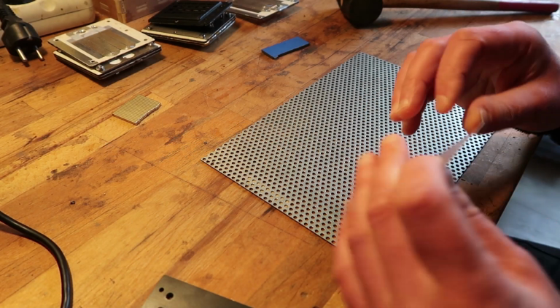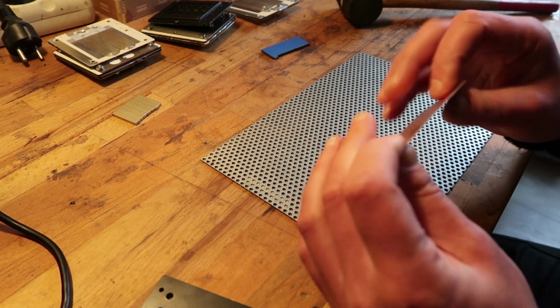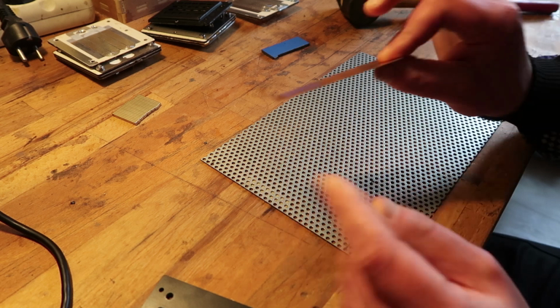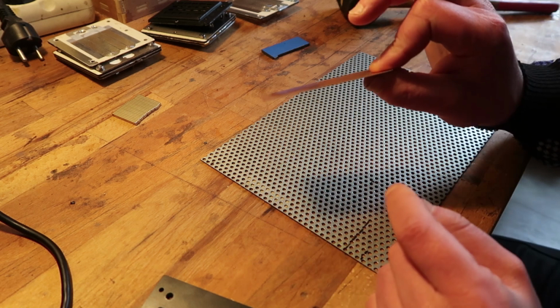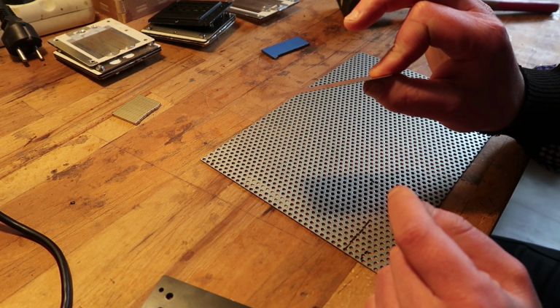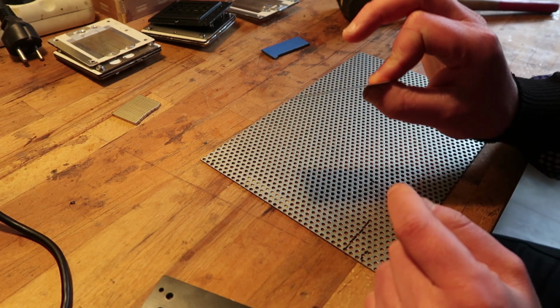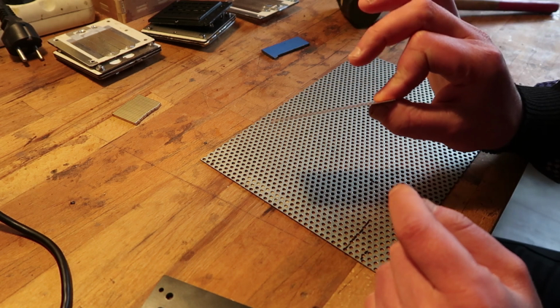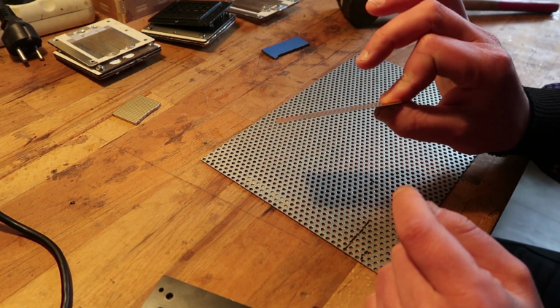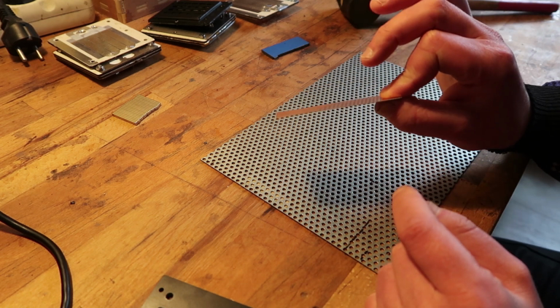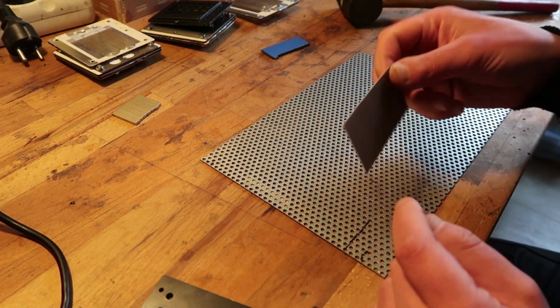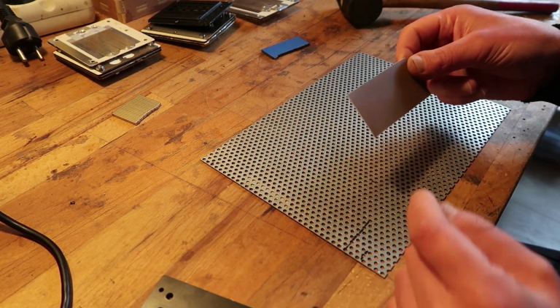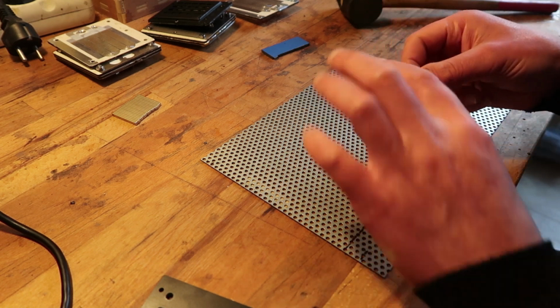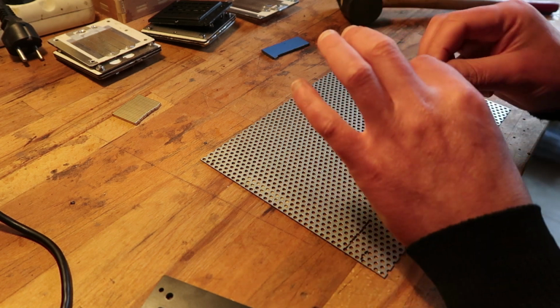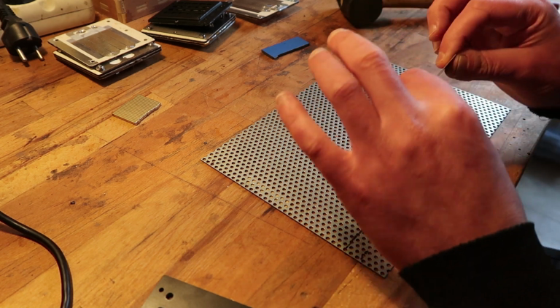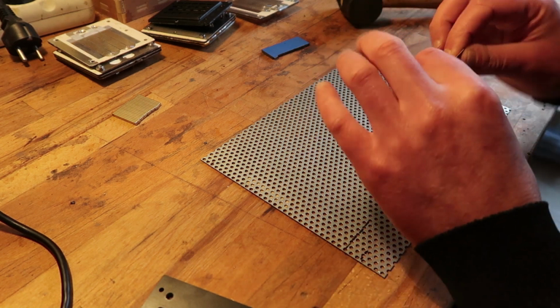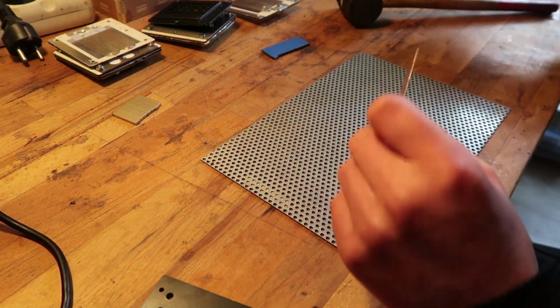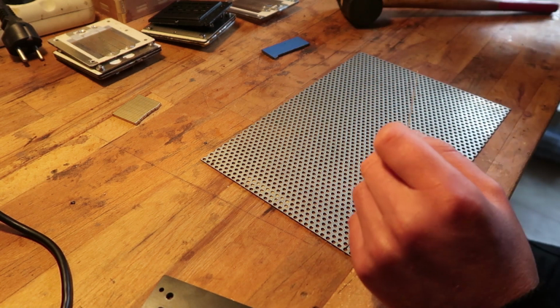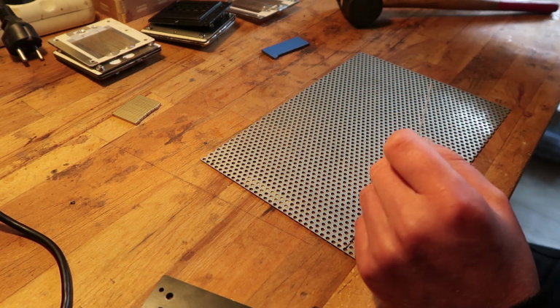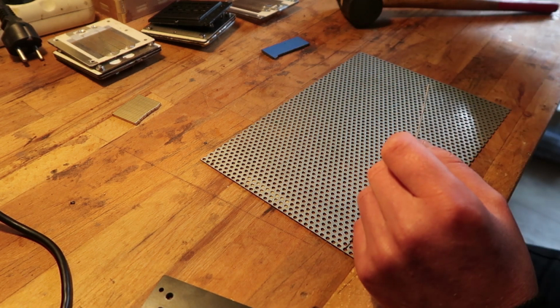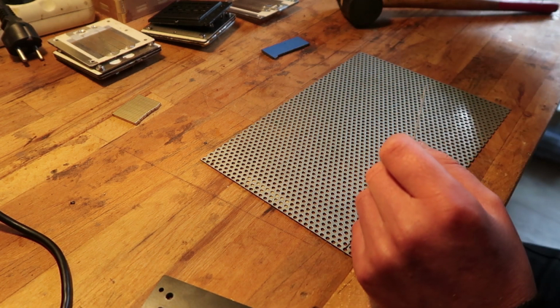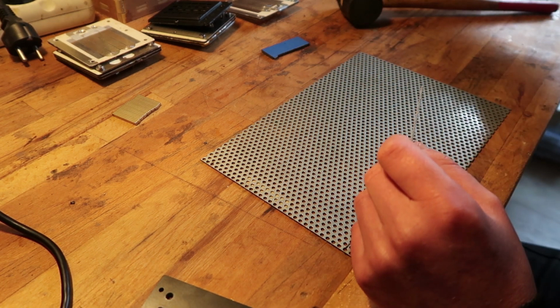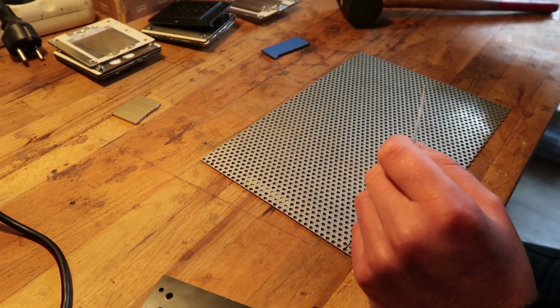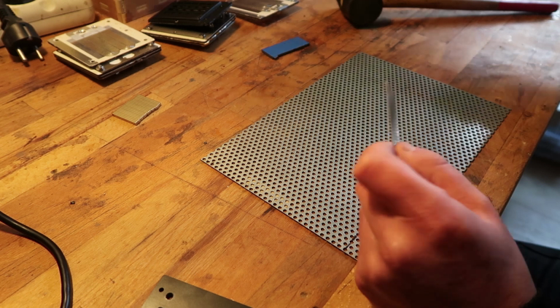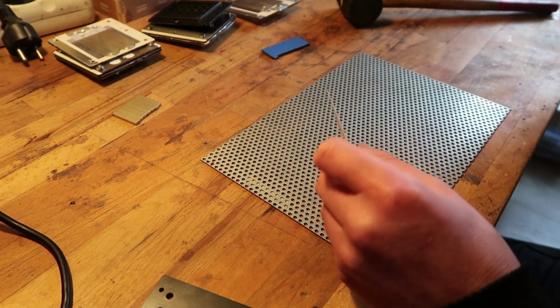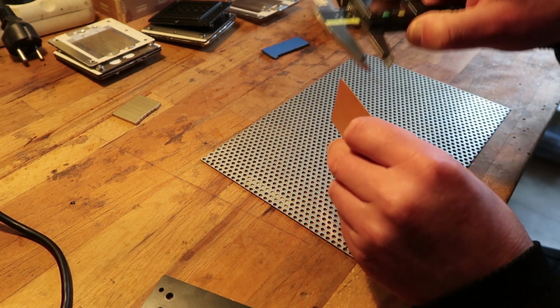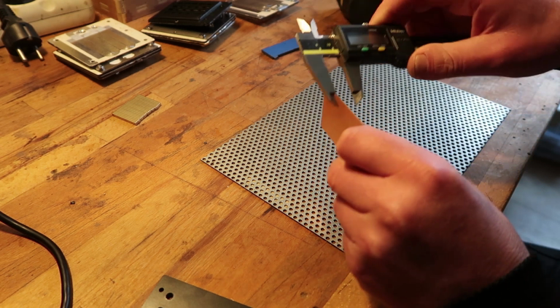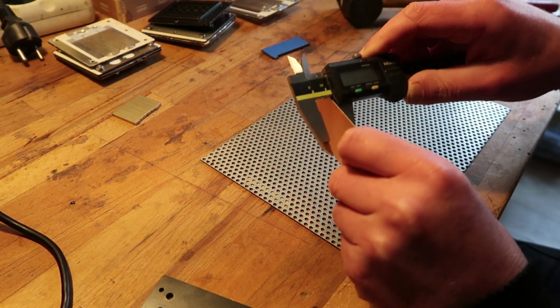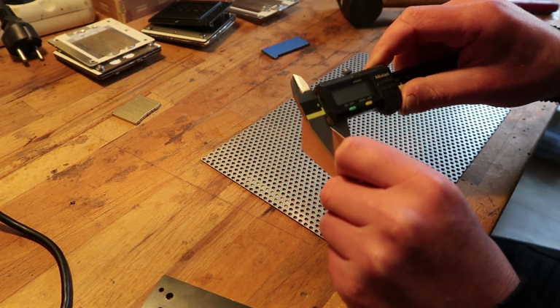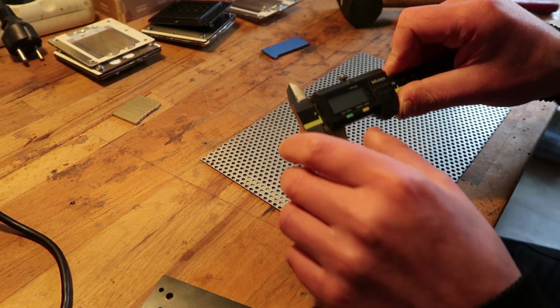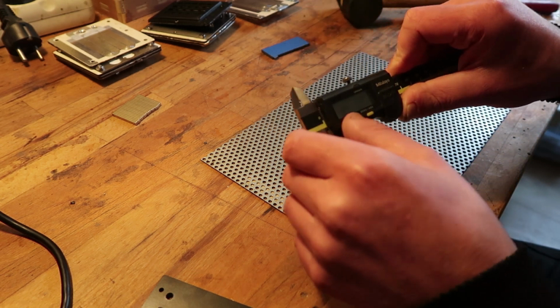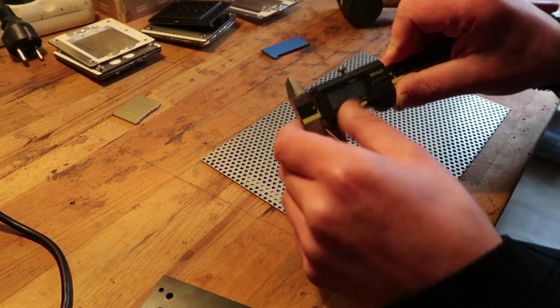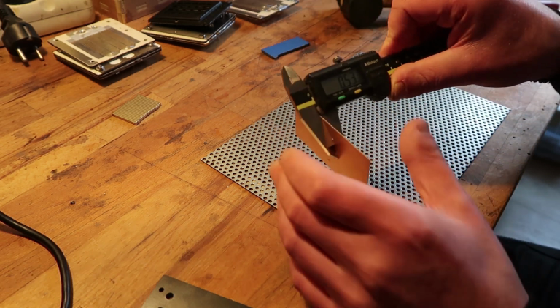So this is half a millimeter, exactly half a millimeter, or at least it should be. It might not be exactly, almost.